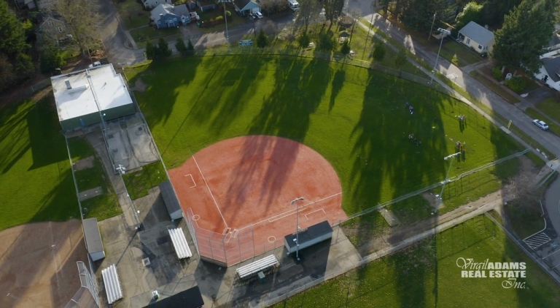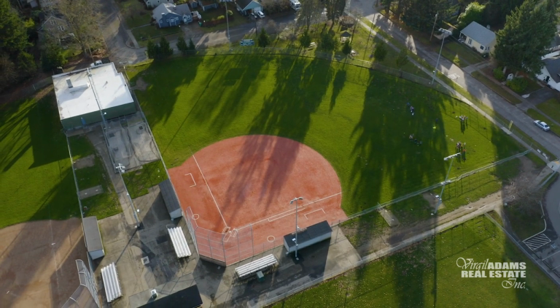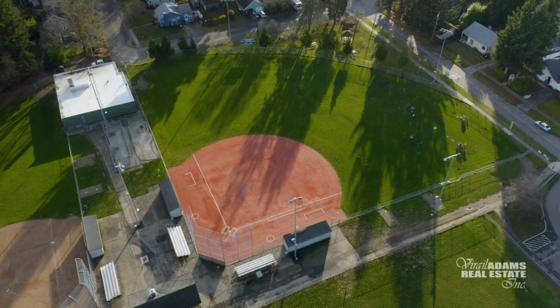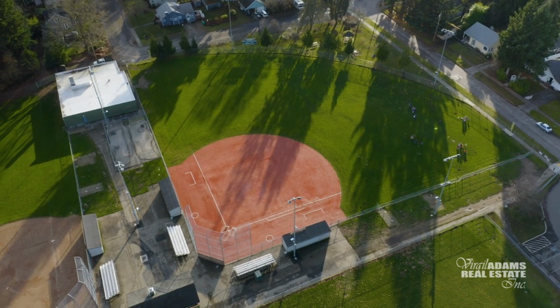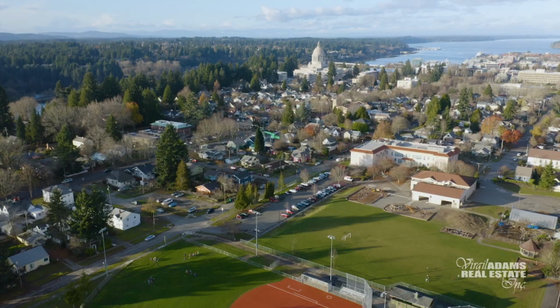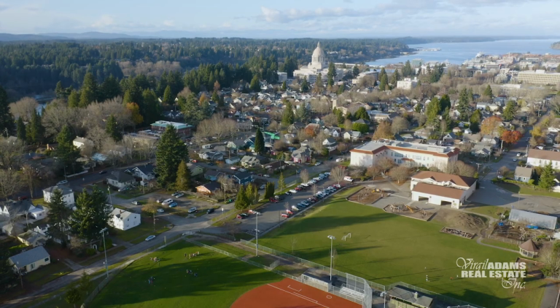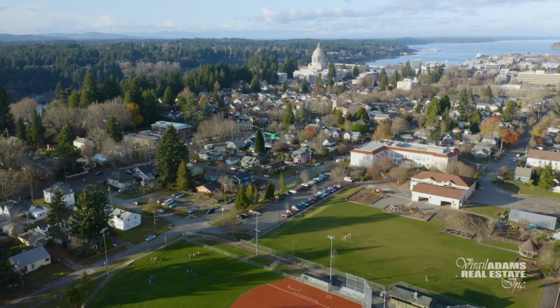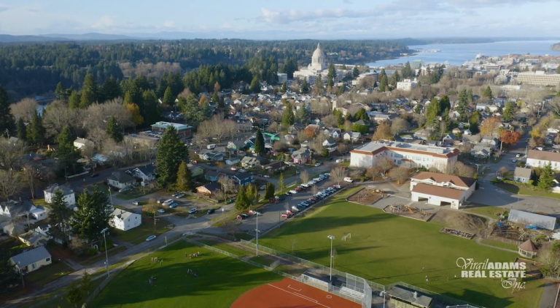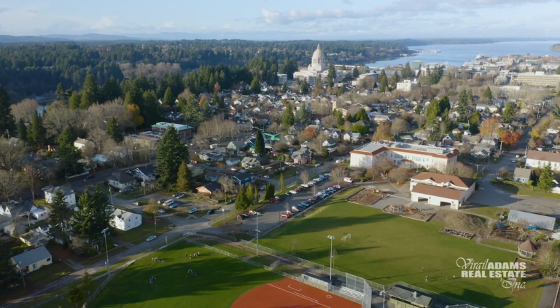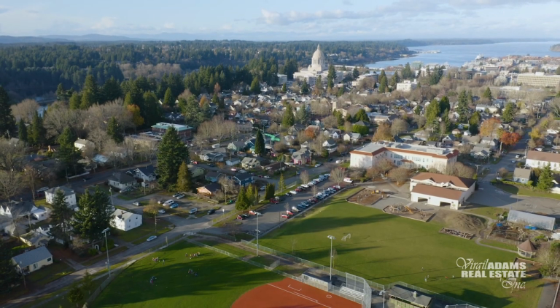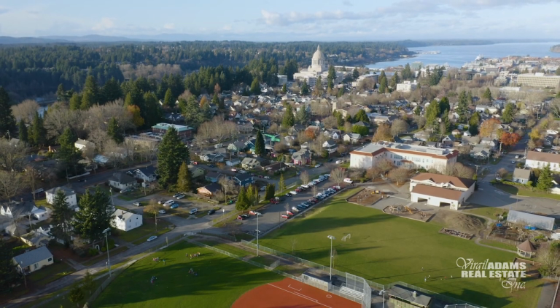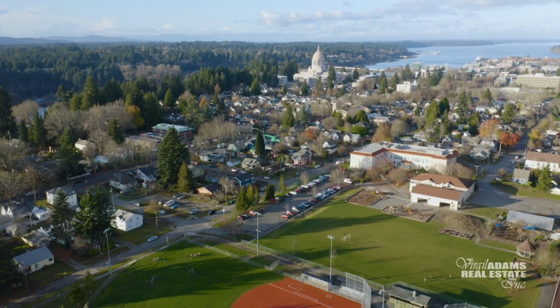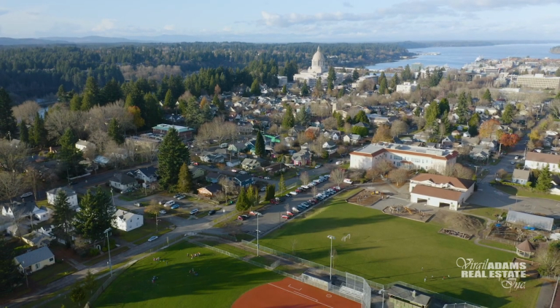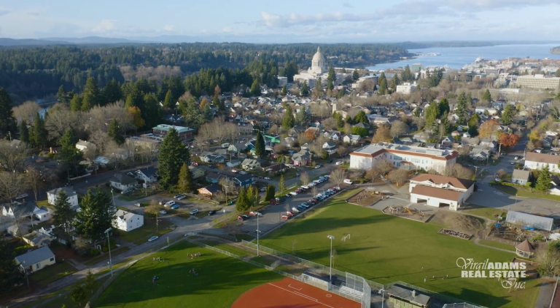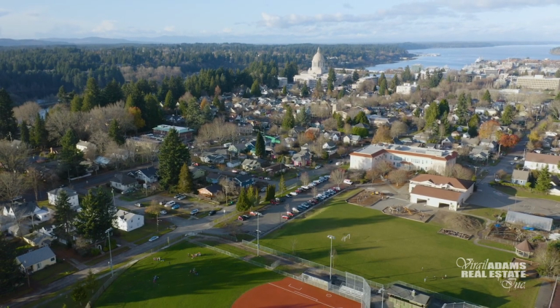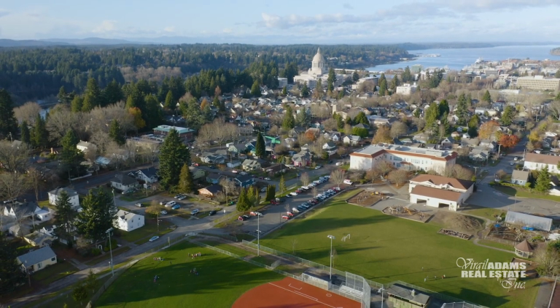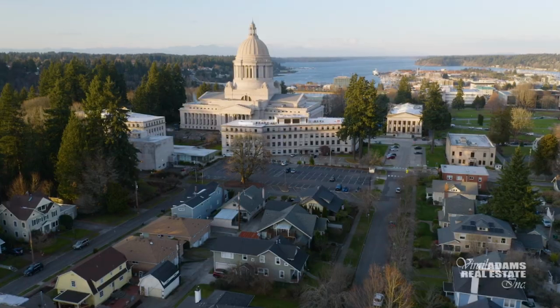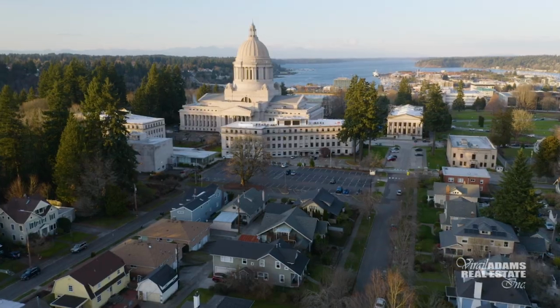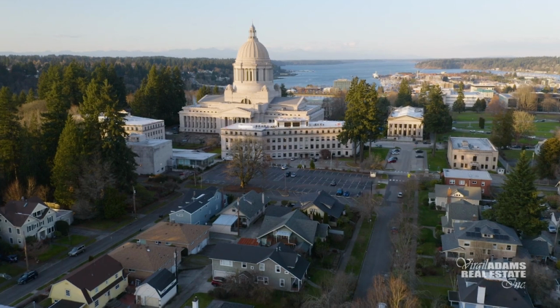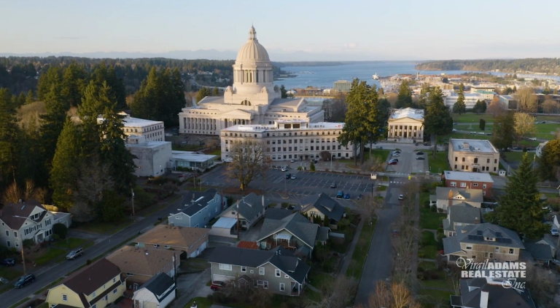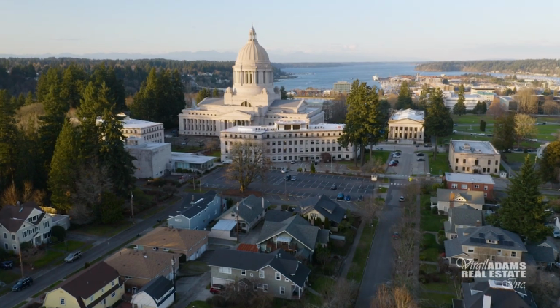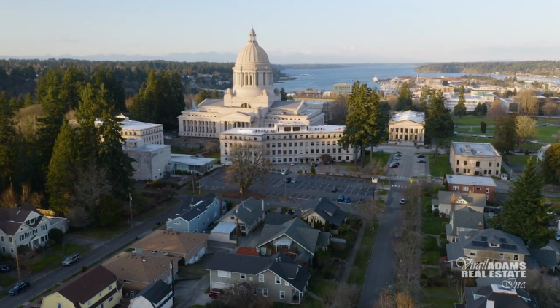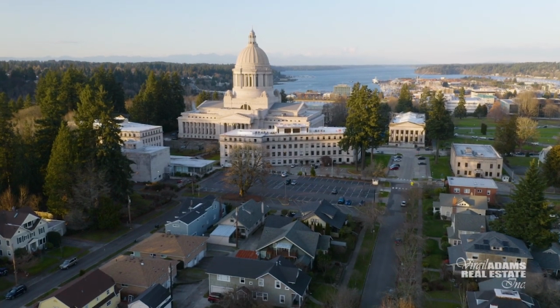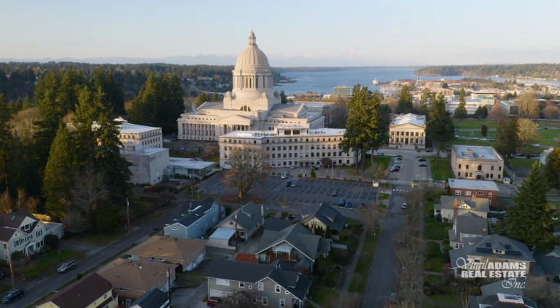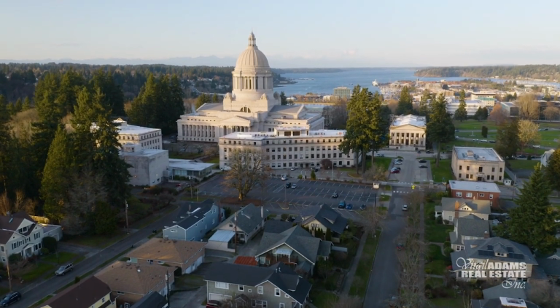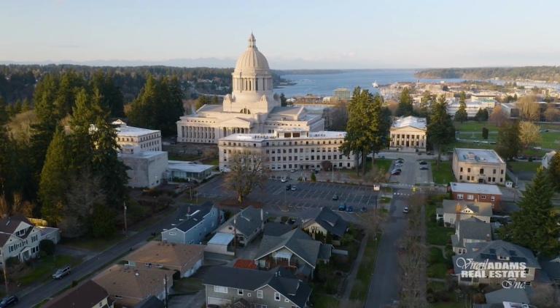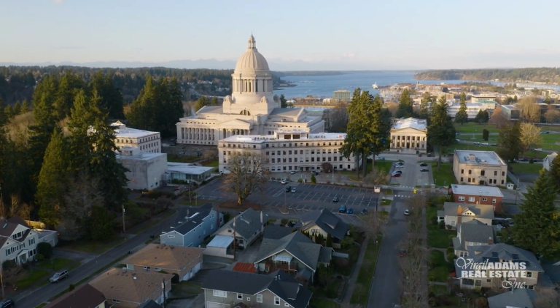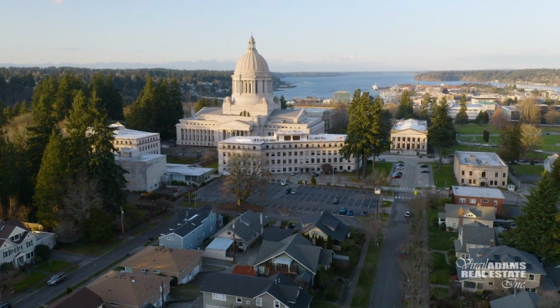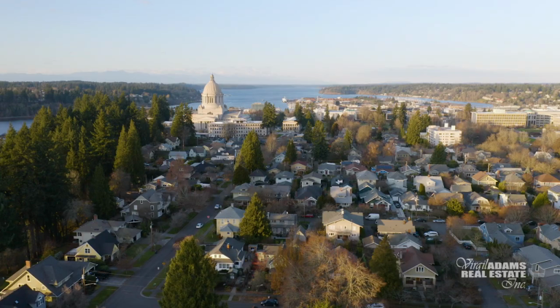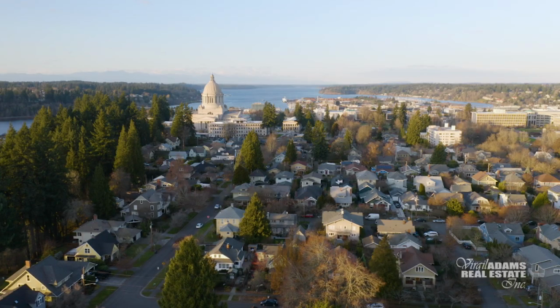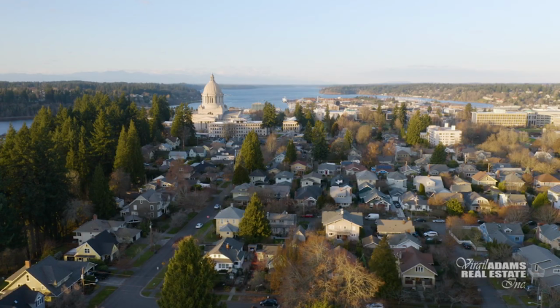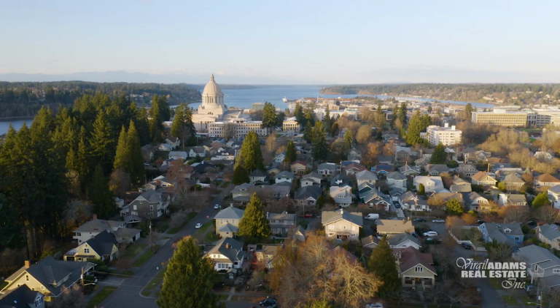If you're looking for a classic neighborhood with historical integrity, the South Capitol neighborhood might just be your next home.